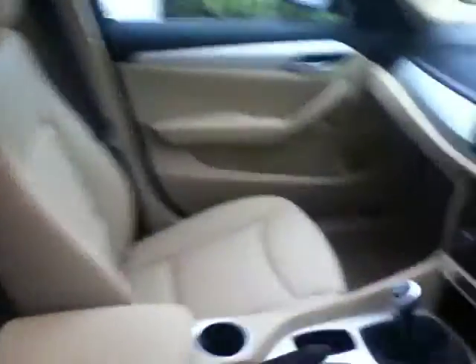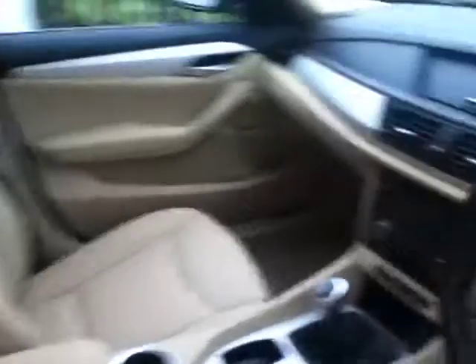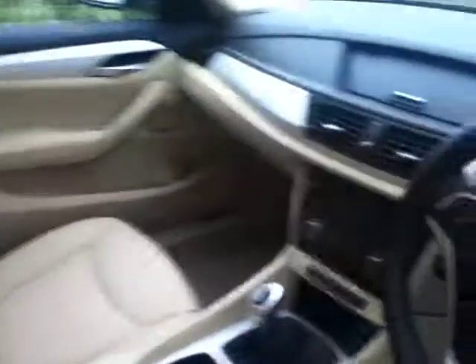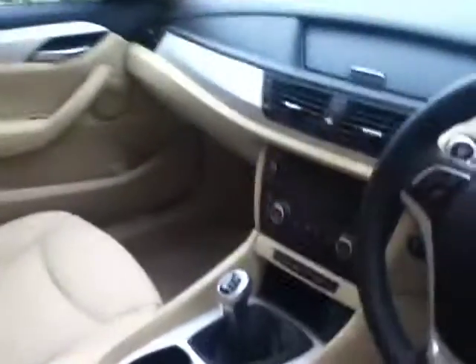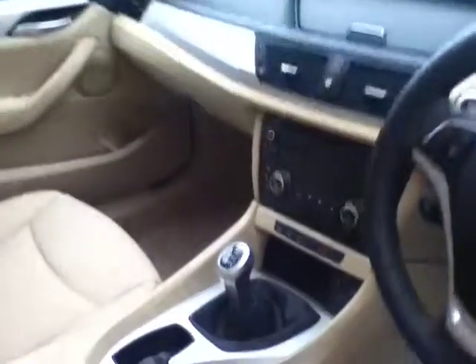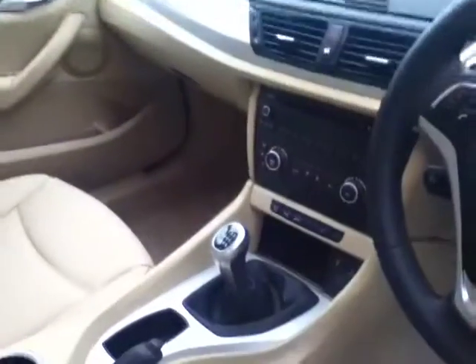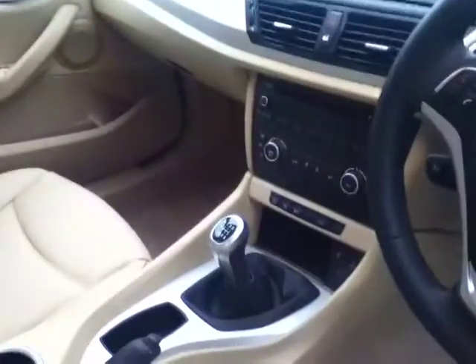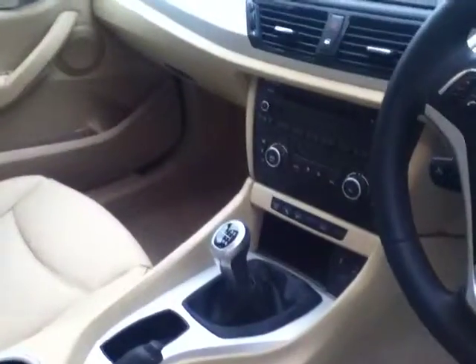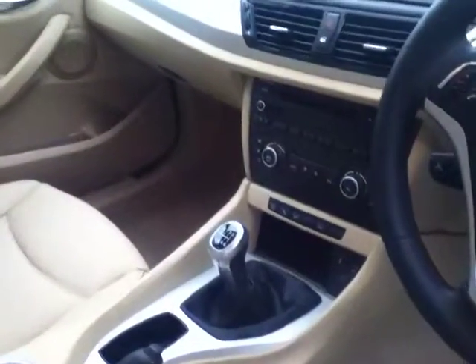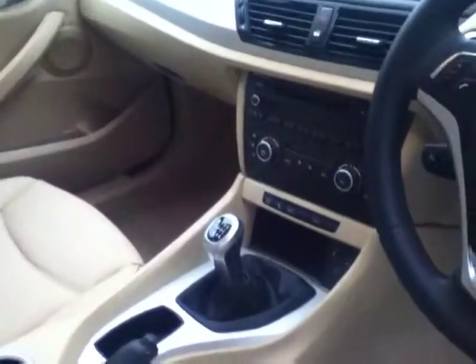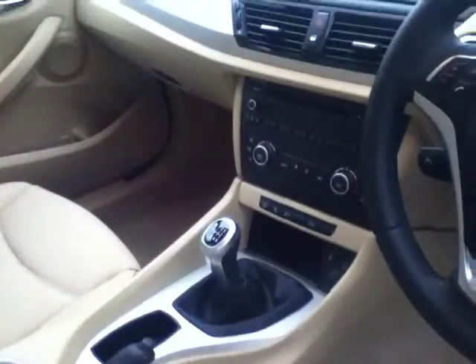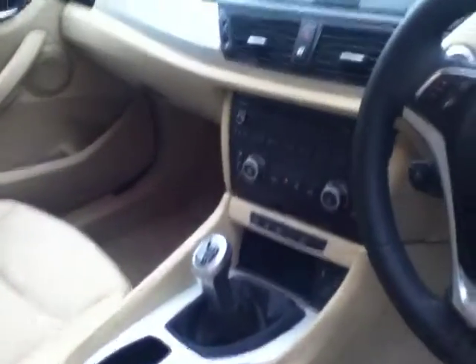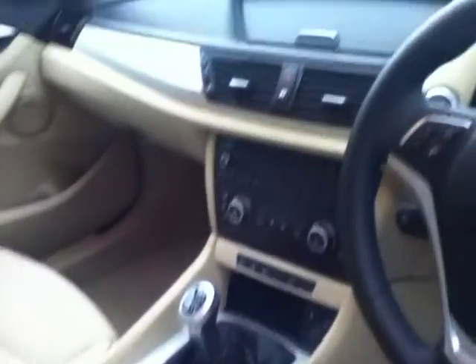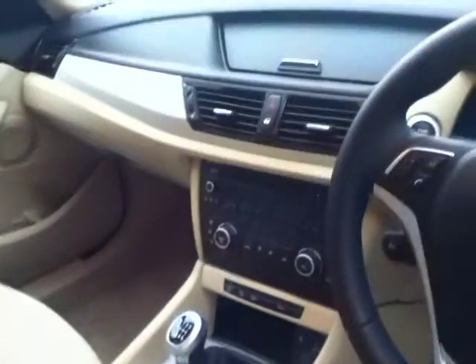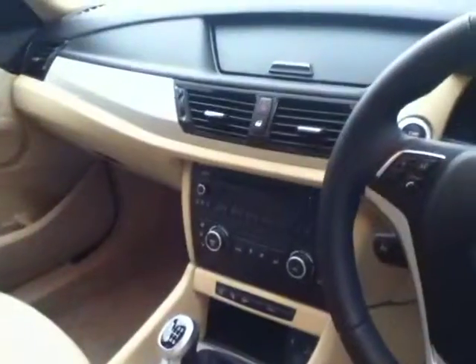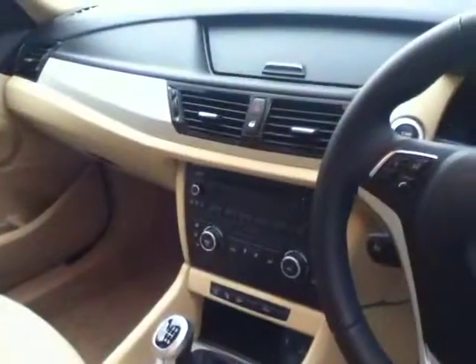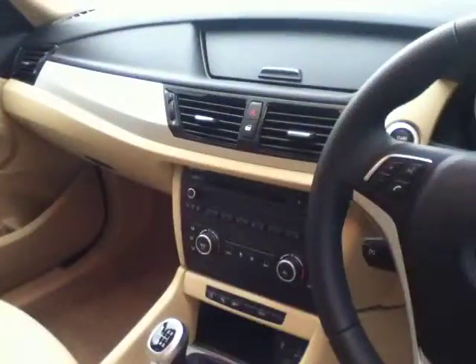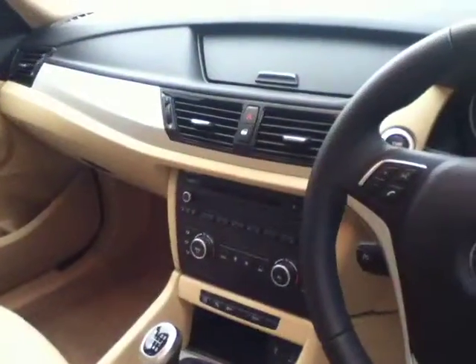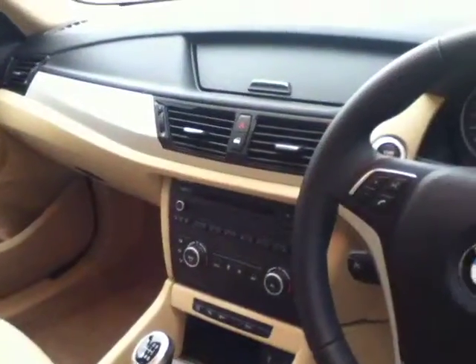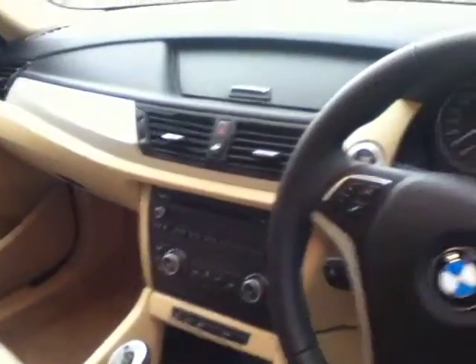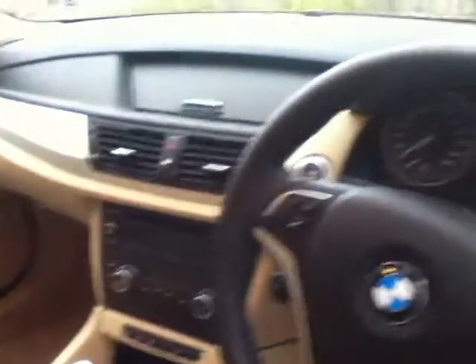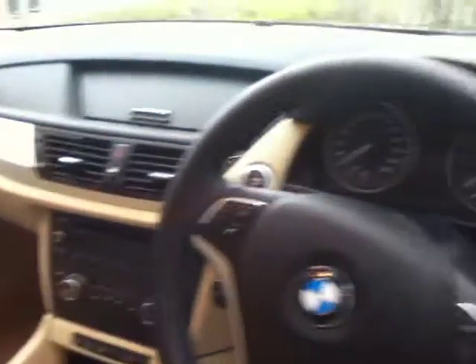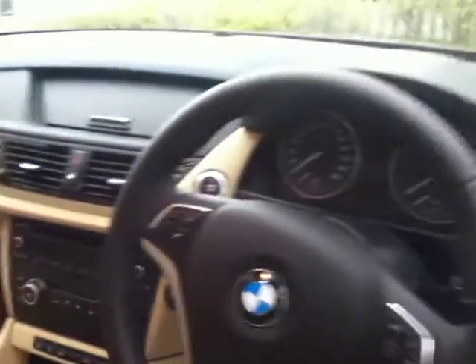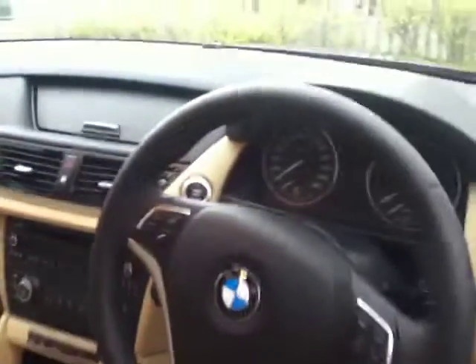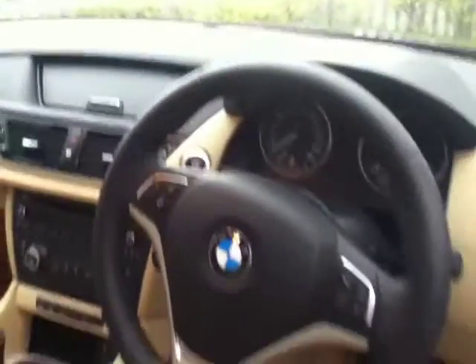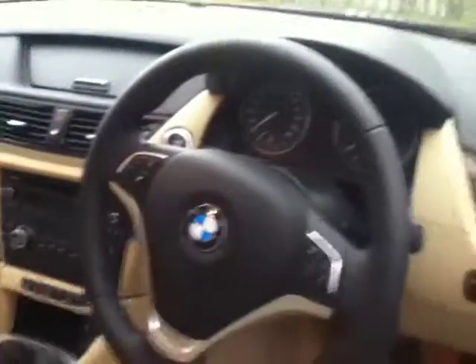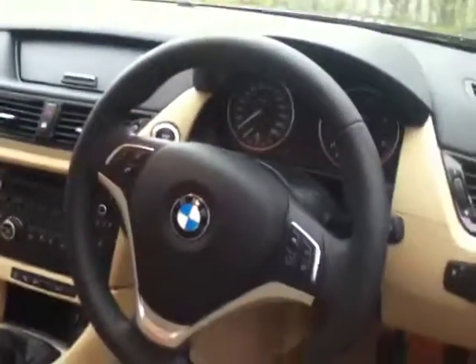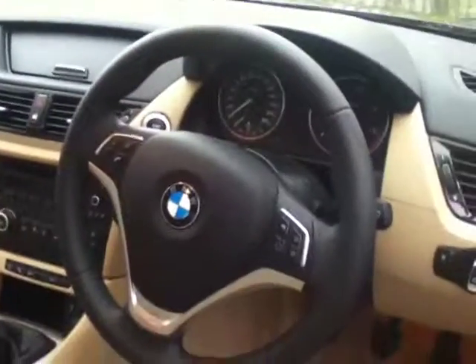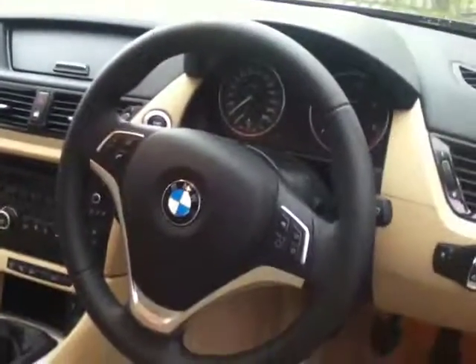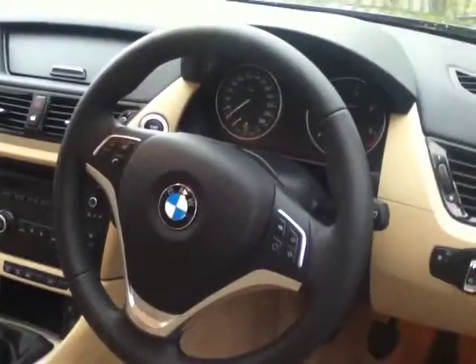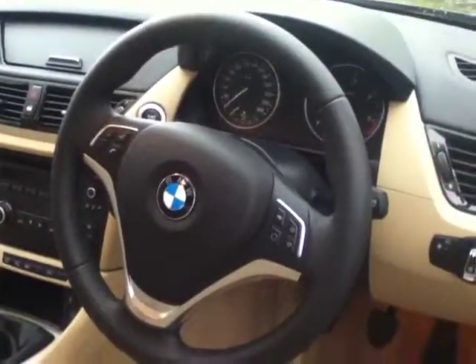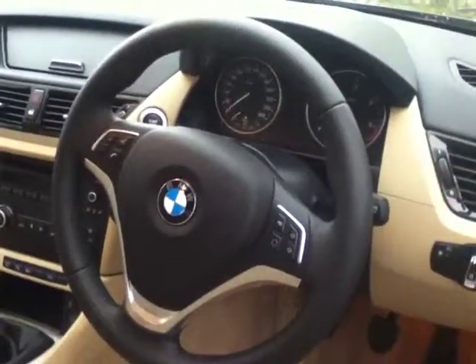A 6-speed manual gearbox, dual climate control, as well as a multi-purpose steering wheel.